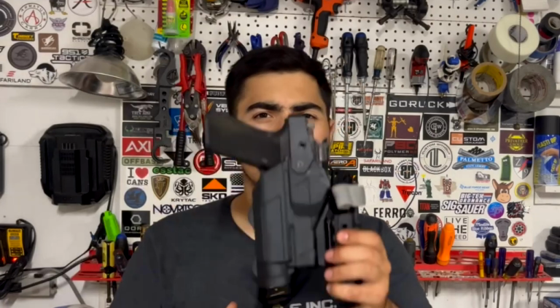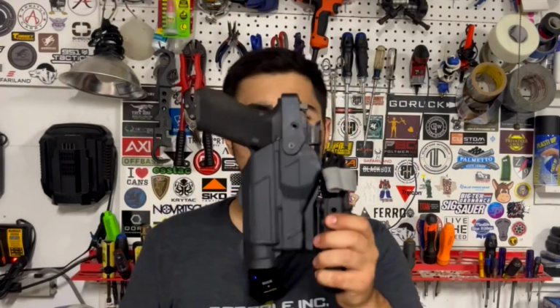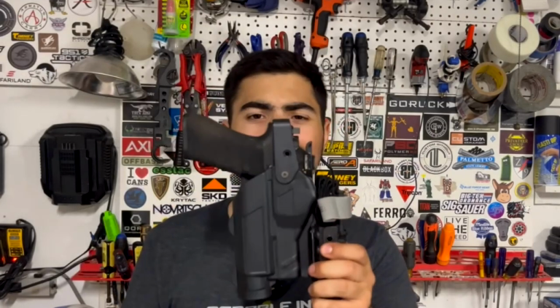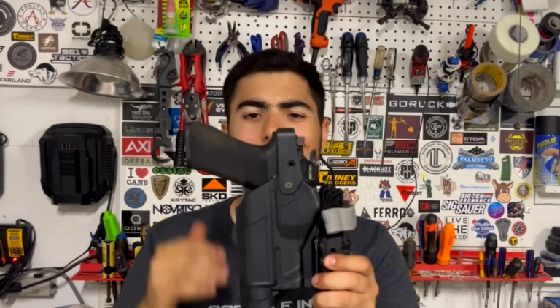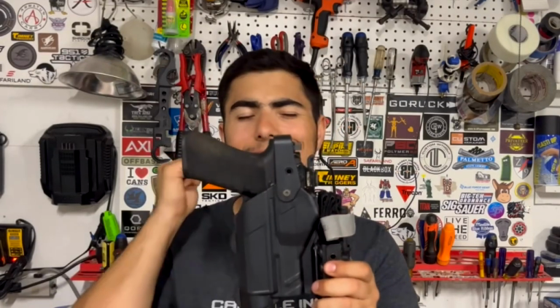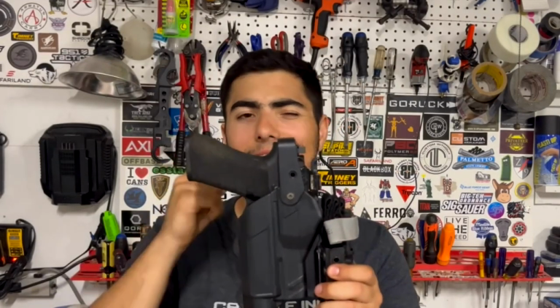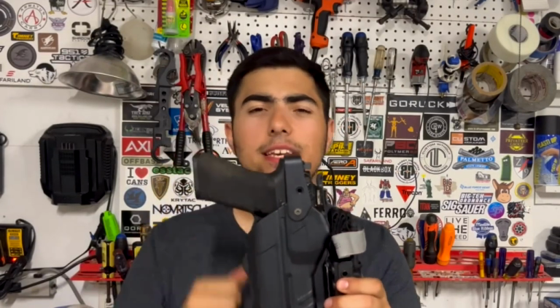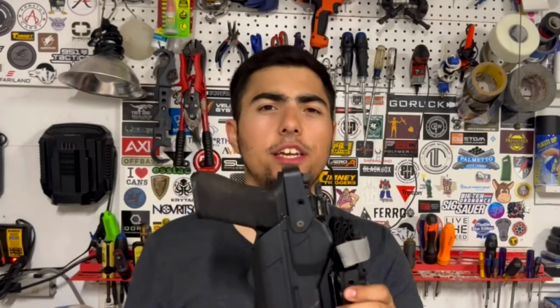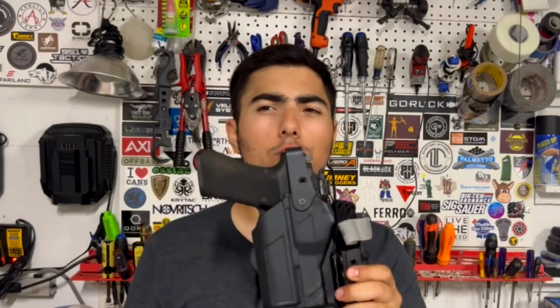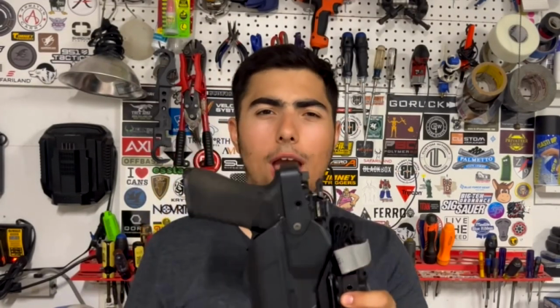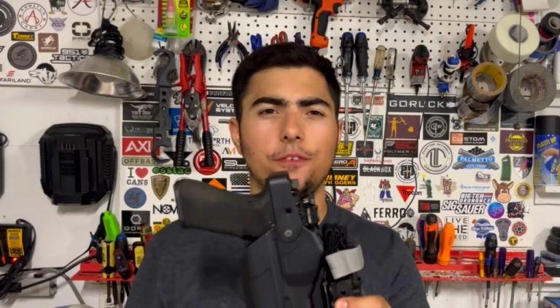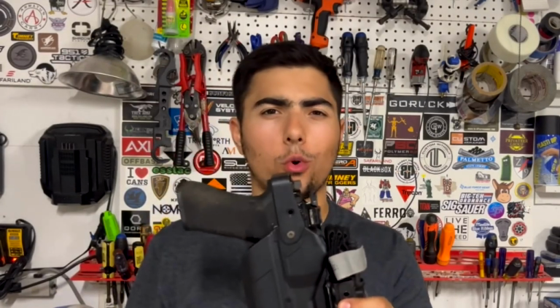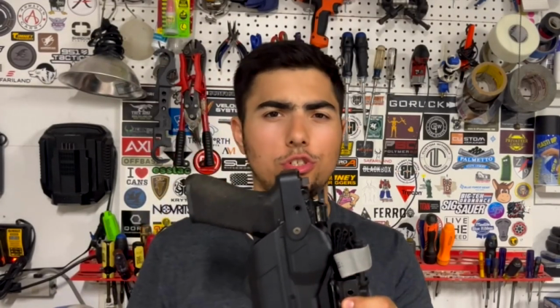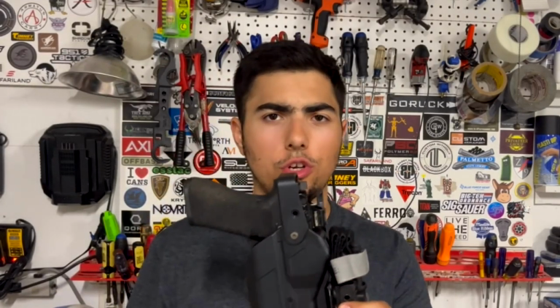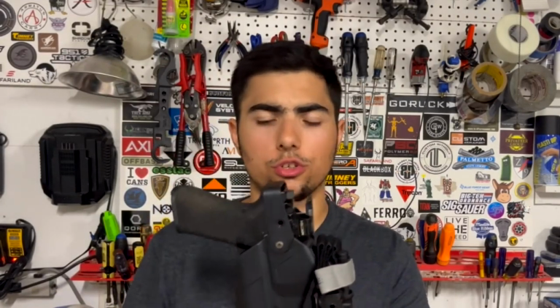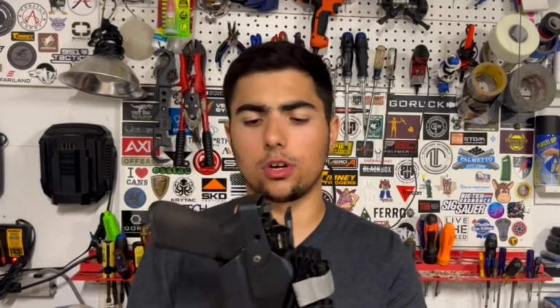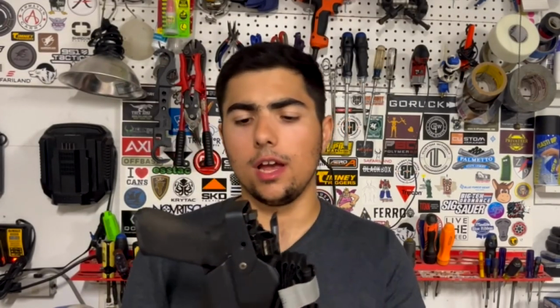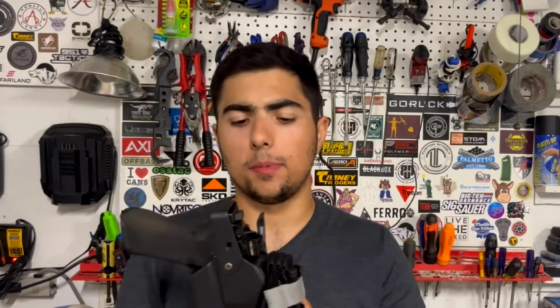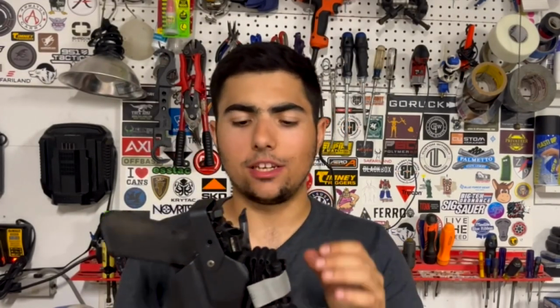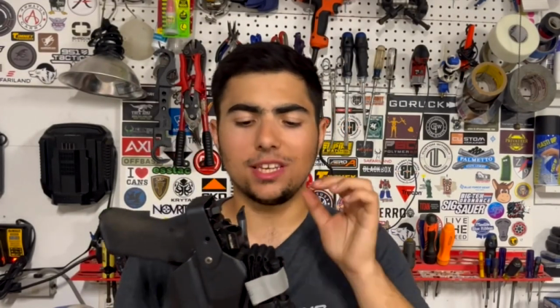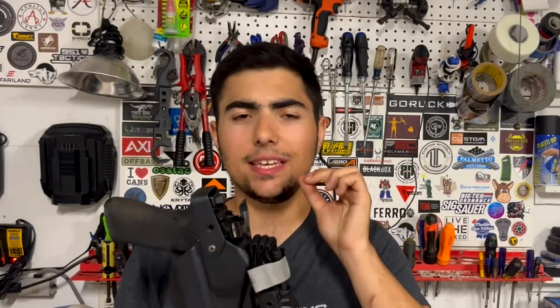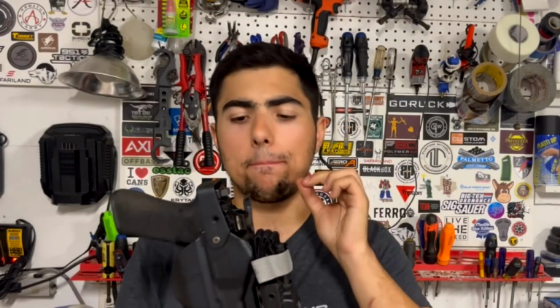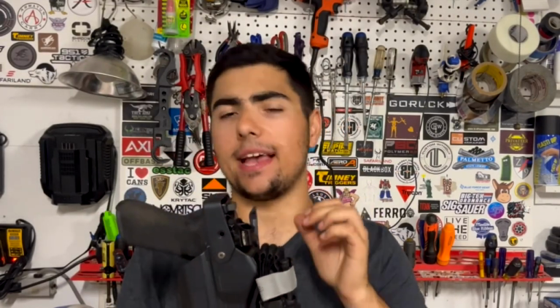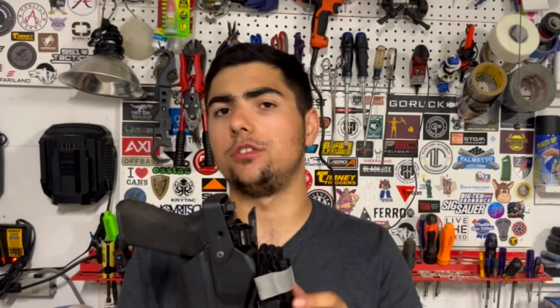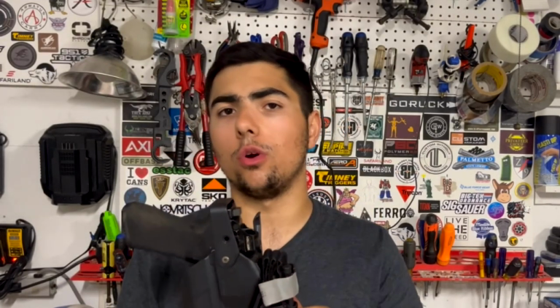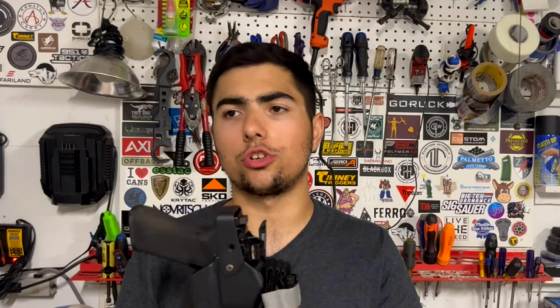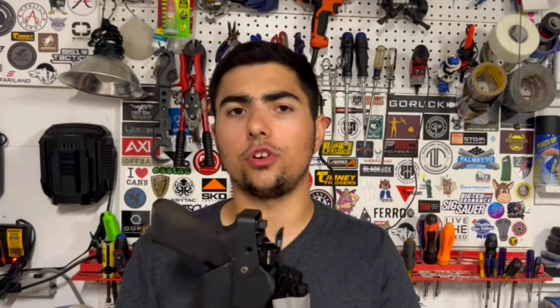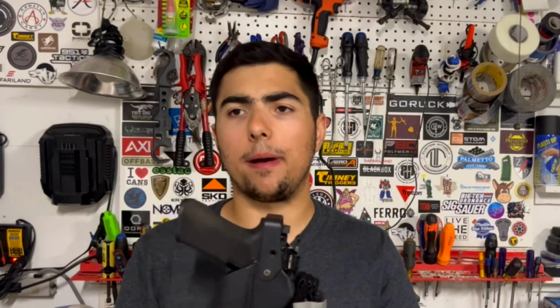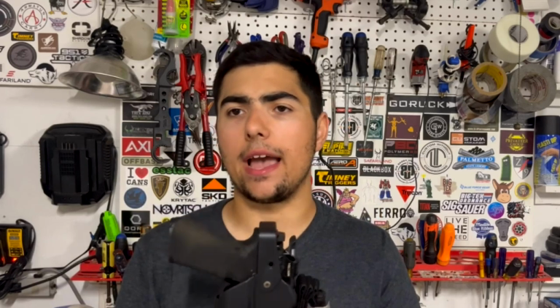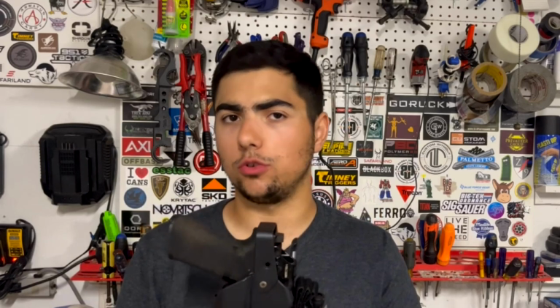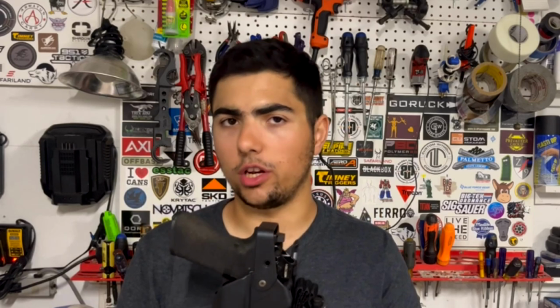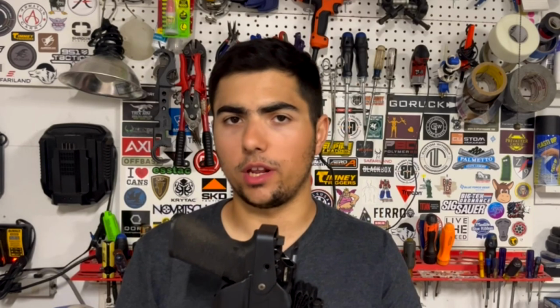This is the Alien Gear Rapid Force Duty Holster, potentially the best duty holster you can buy in 2023.